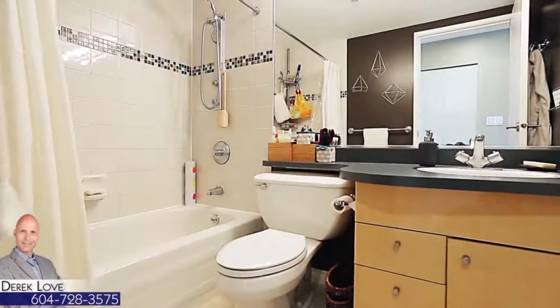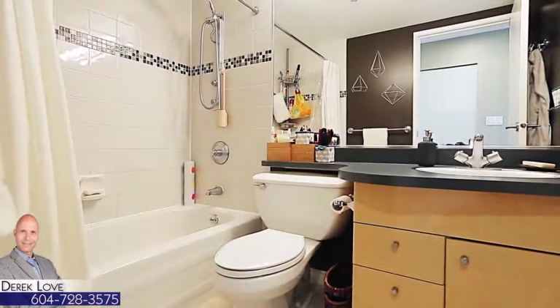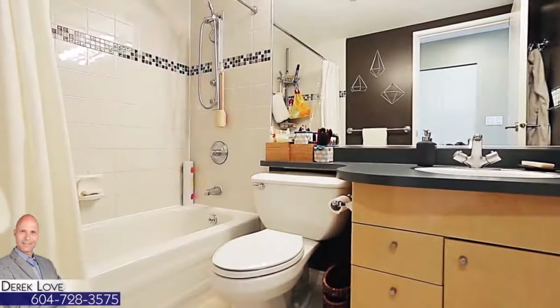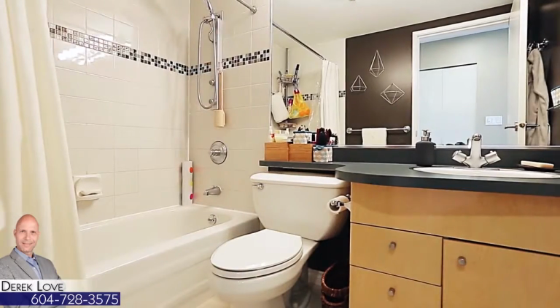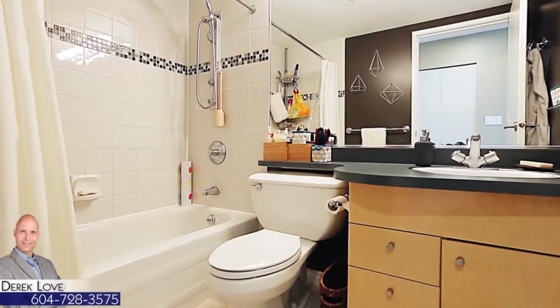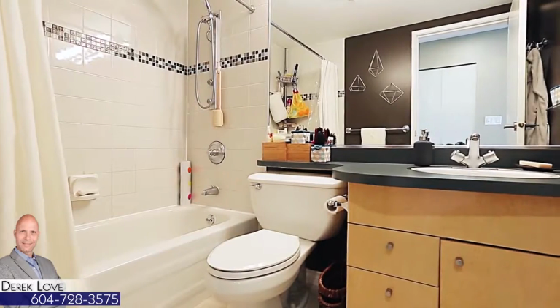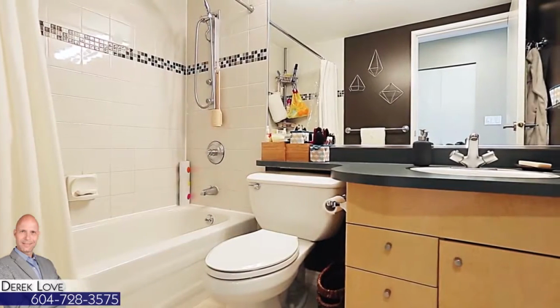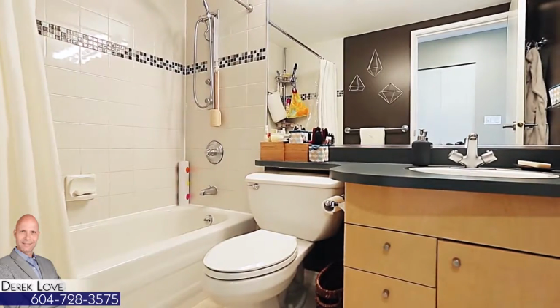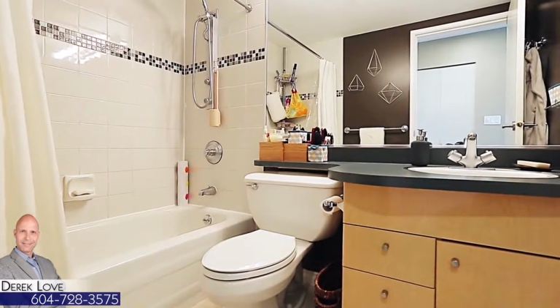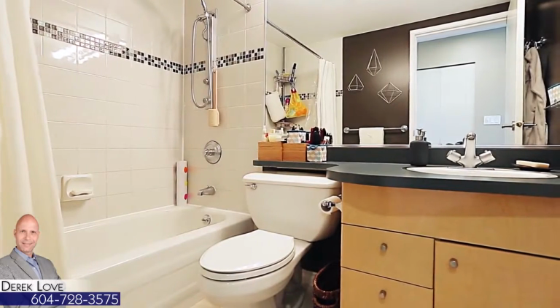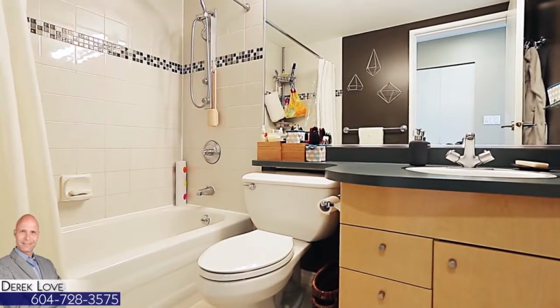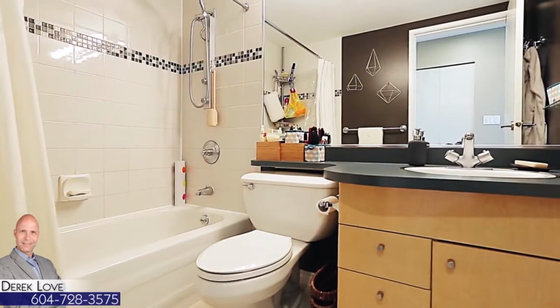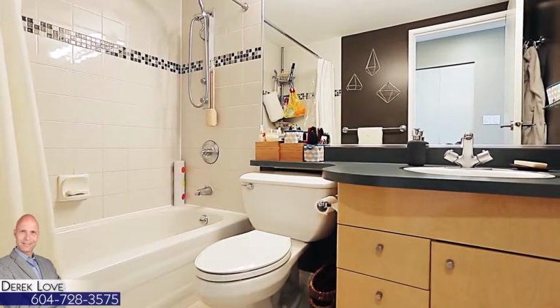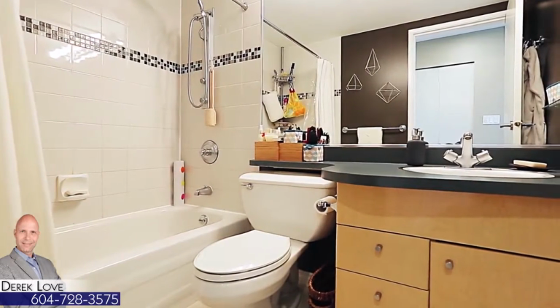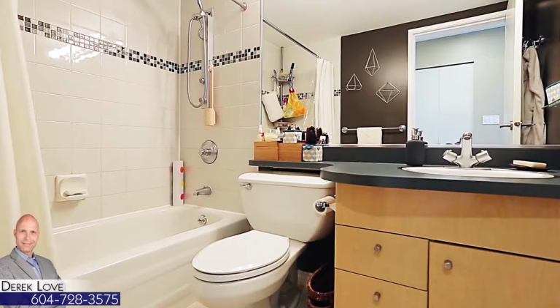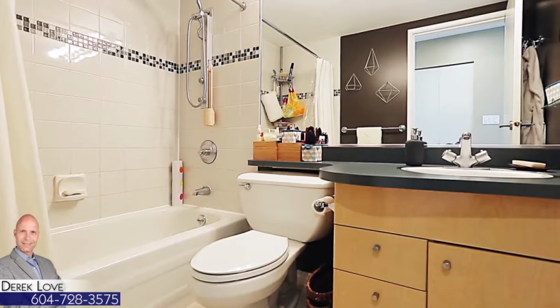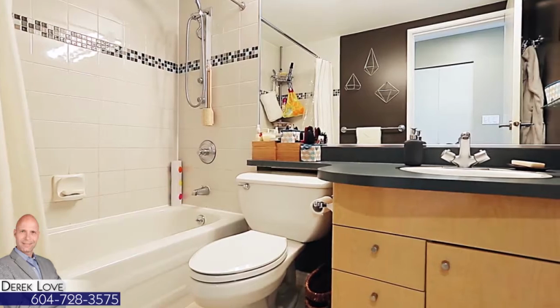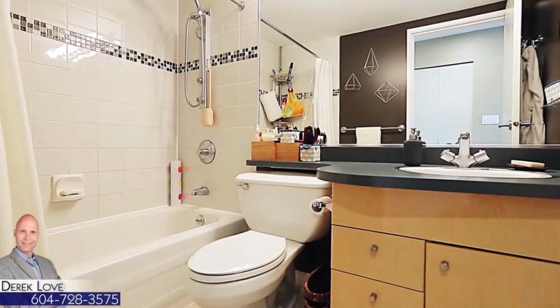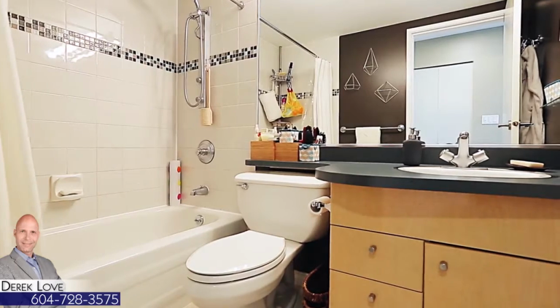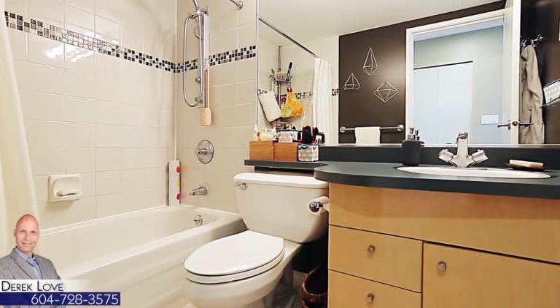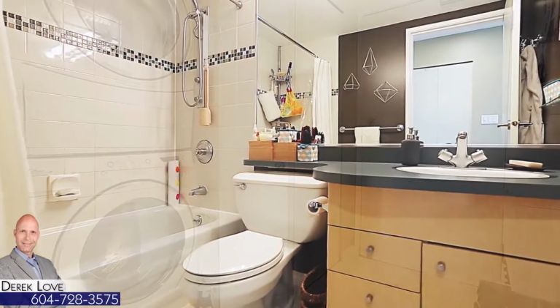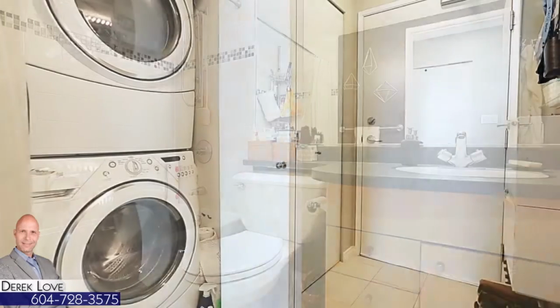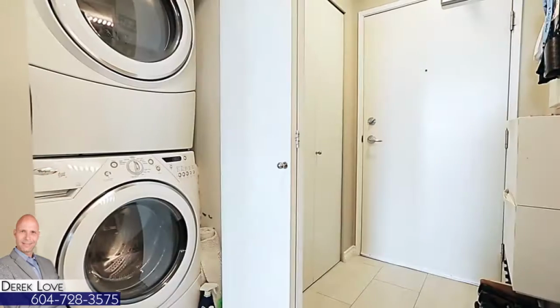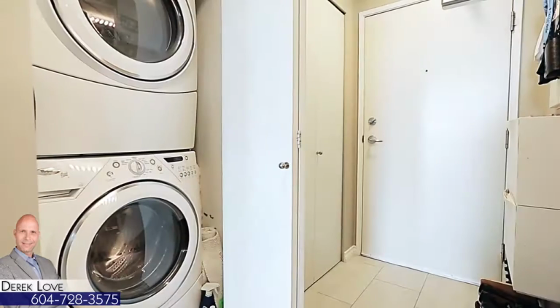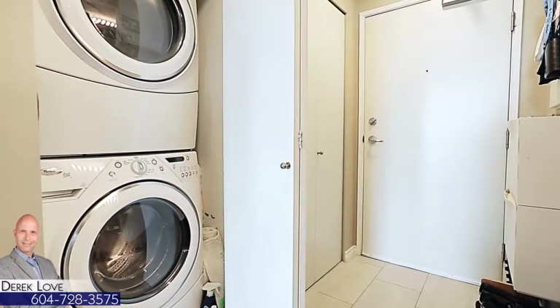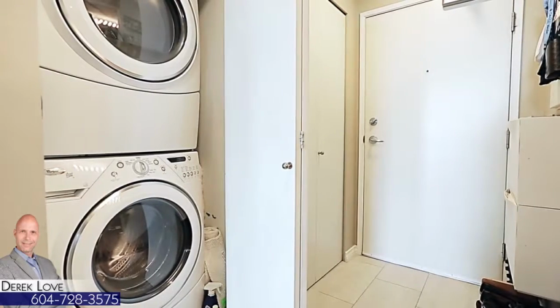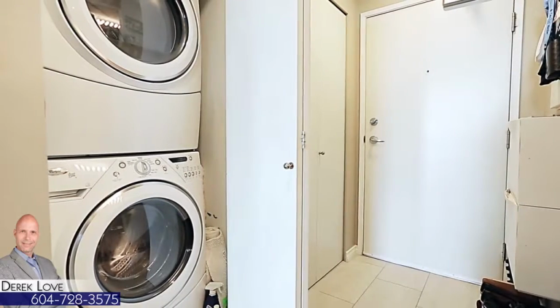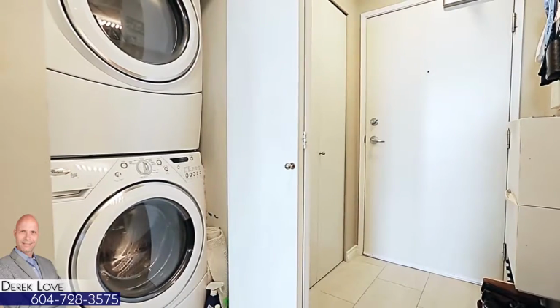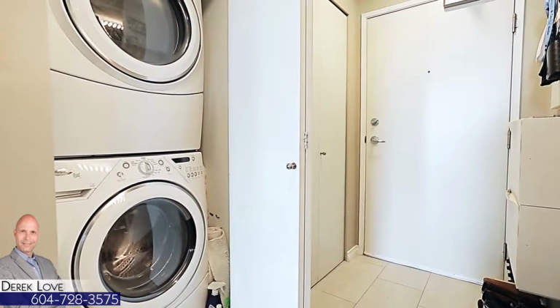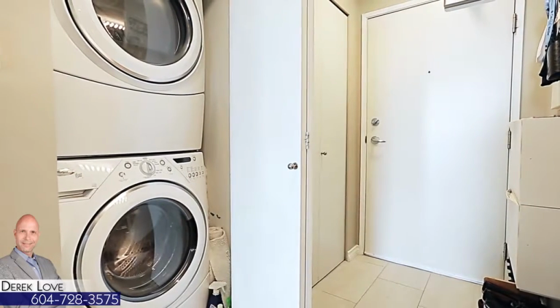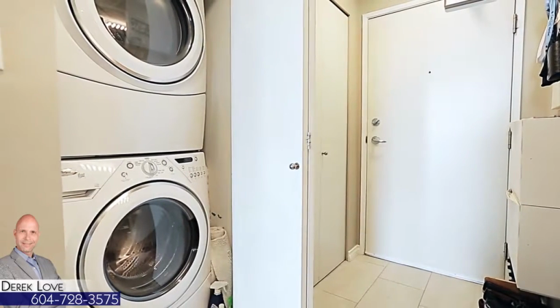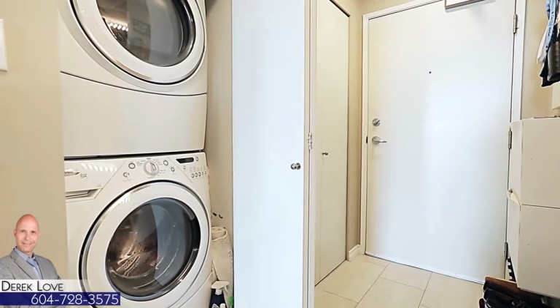You also have a full bathroom off of the hall, with in-floor heating and a closet, with in-suite laundry.